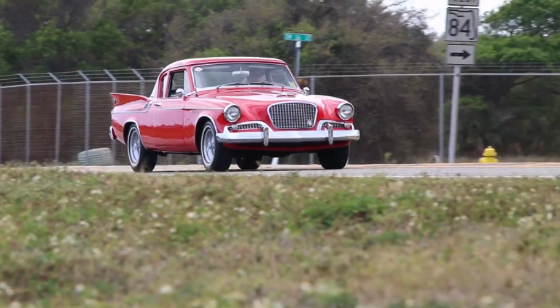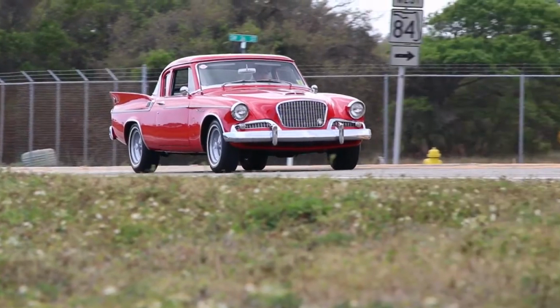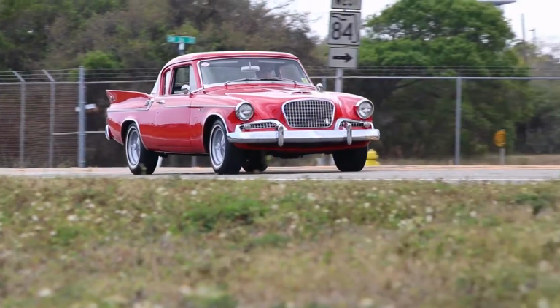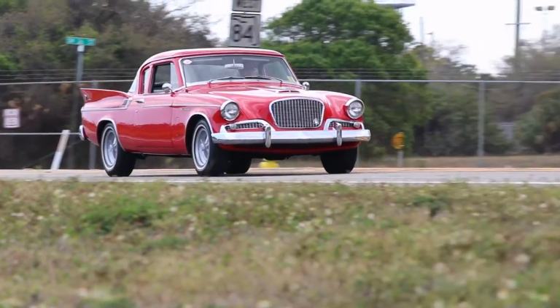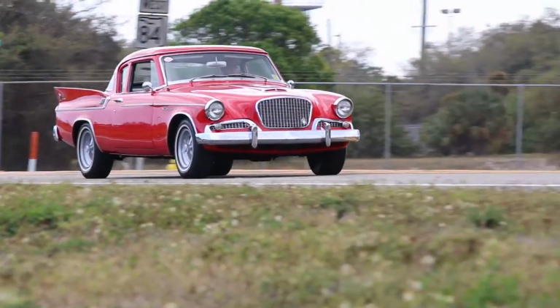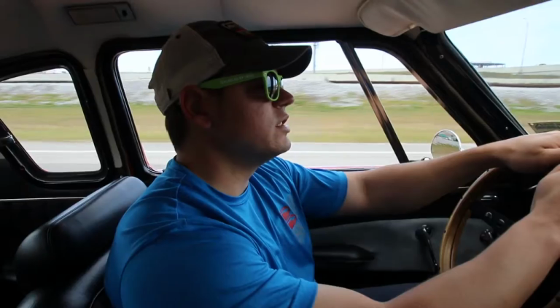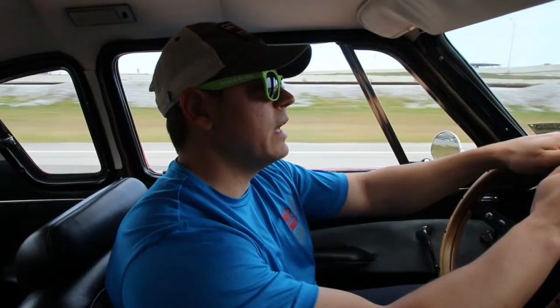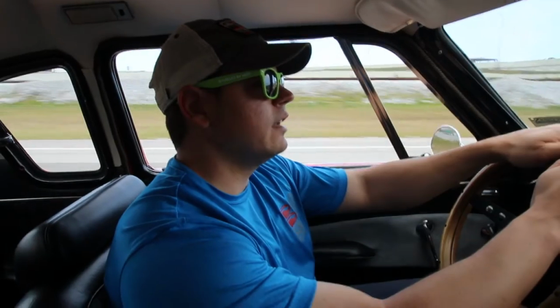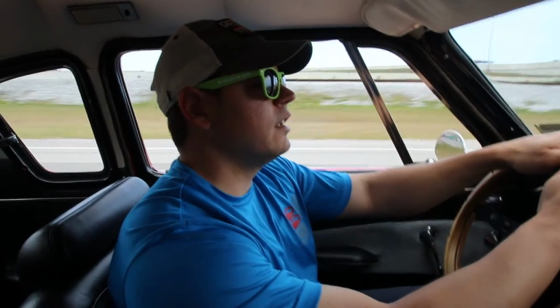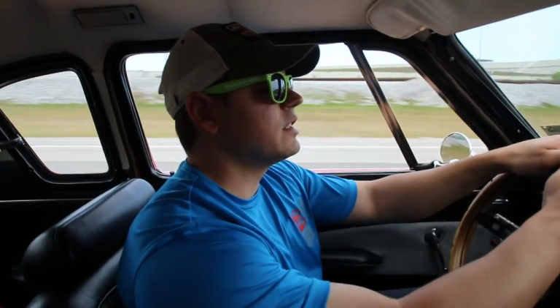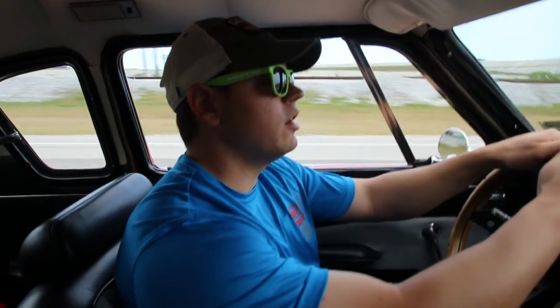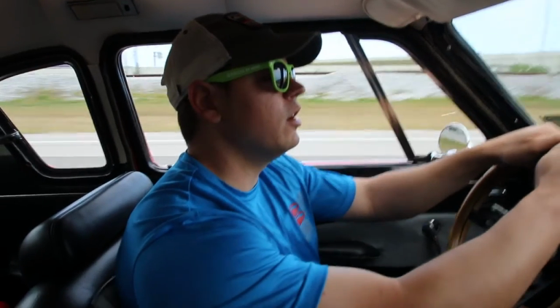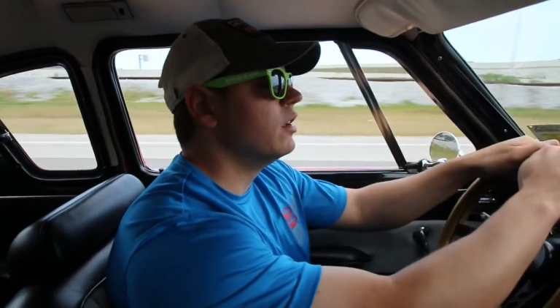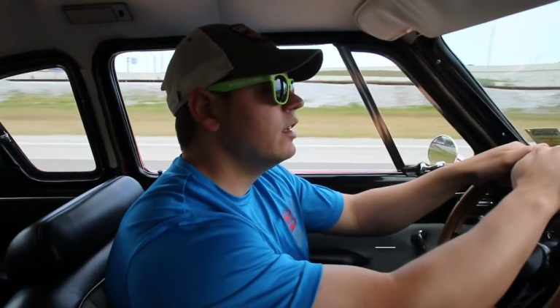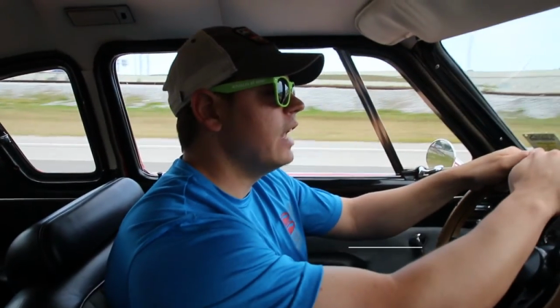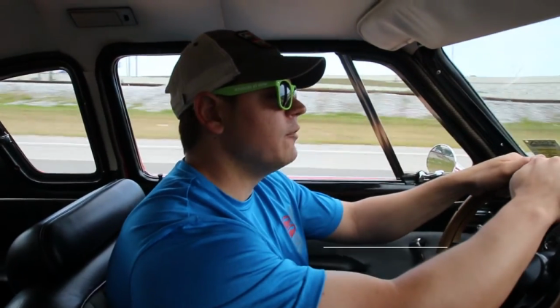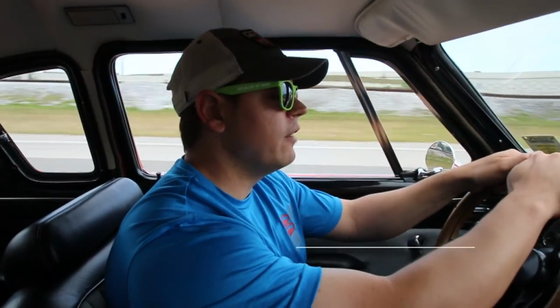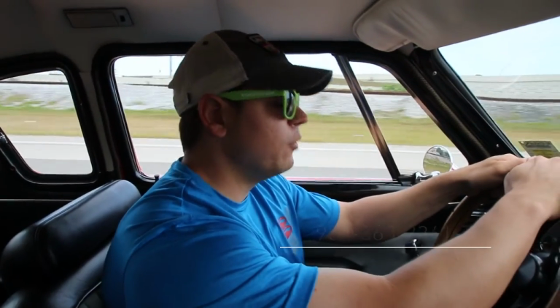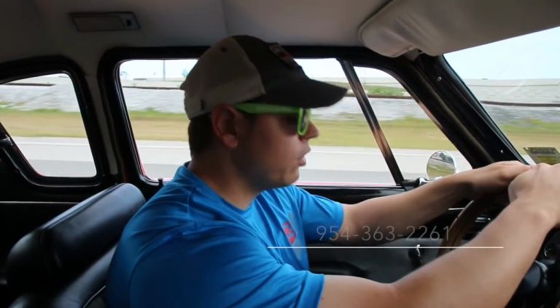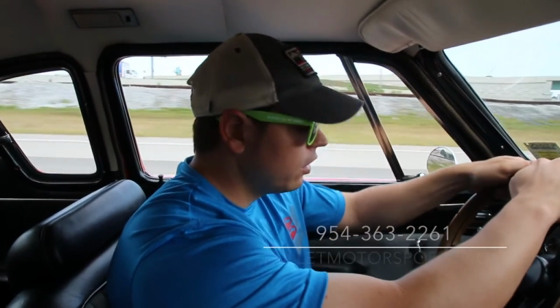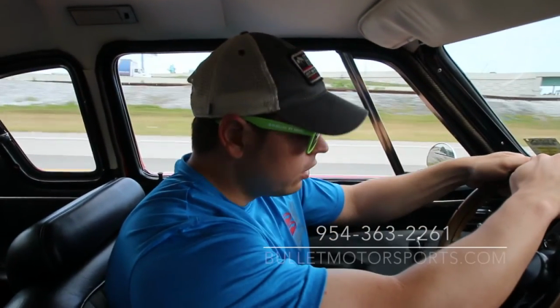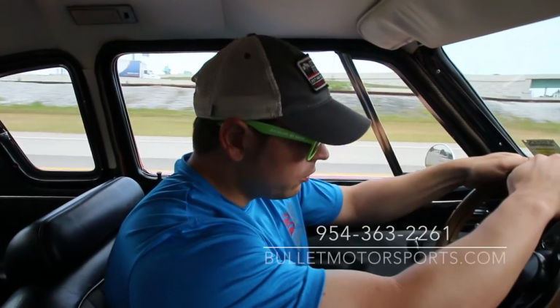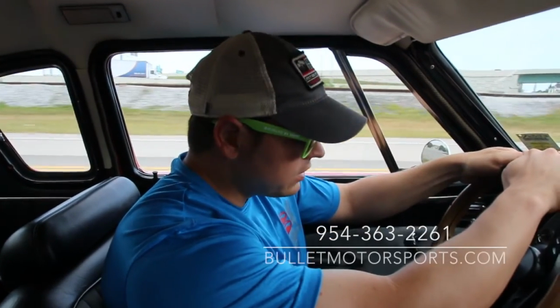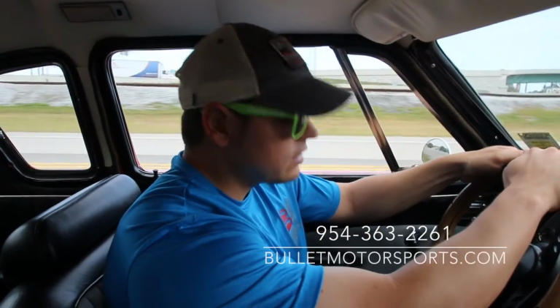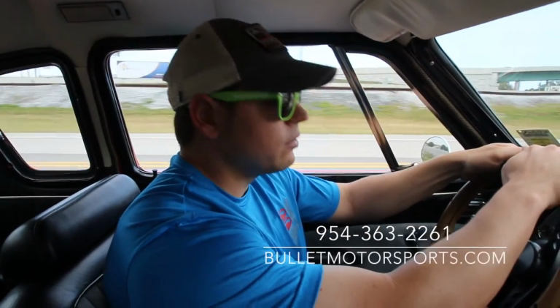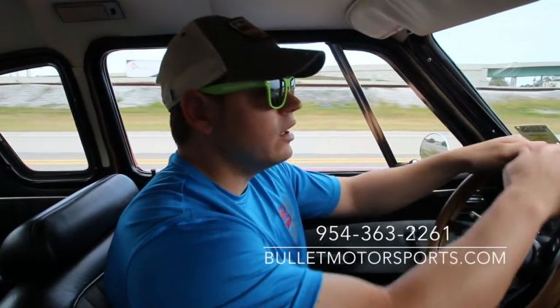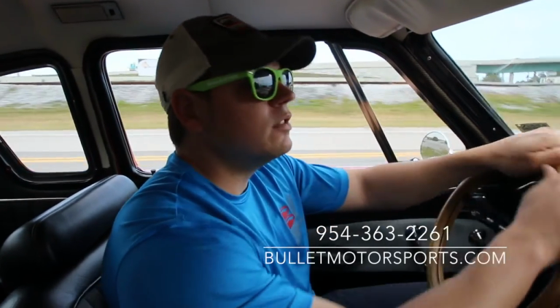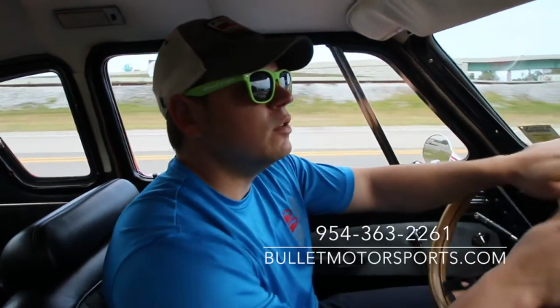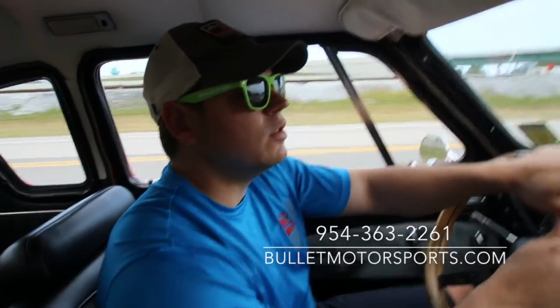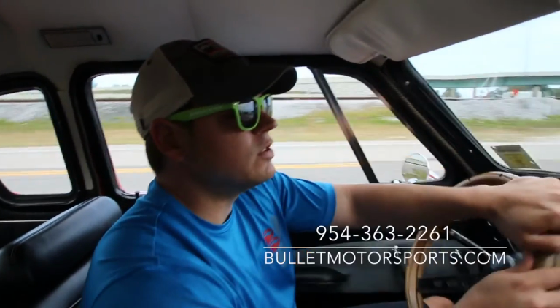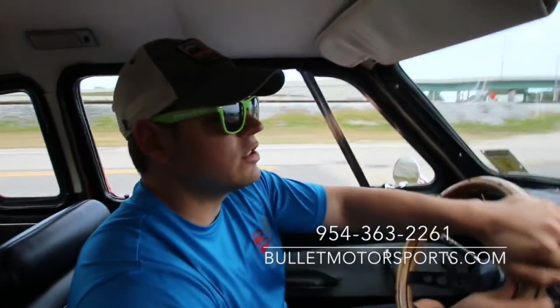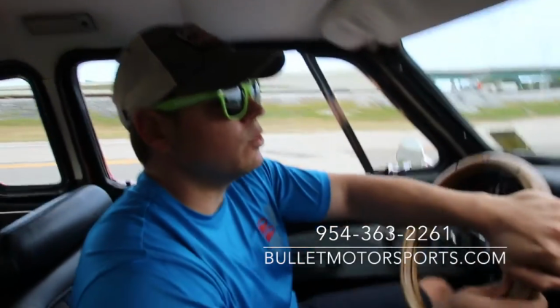If you have any questions about it, give us a call at 954-363-2261.